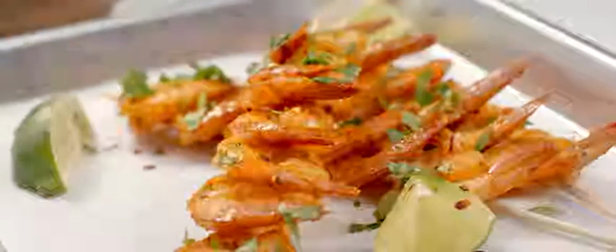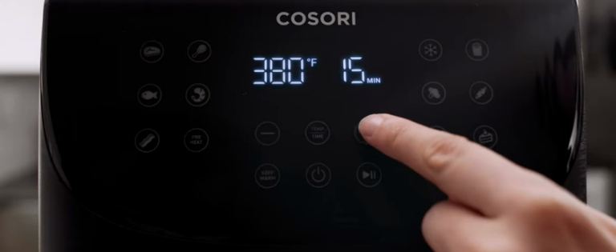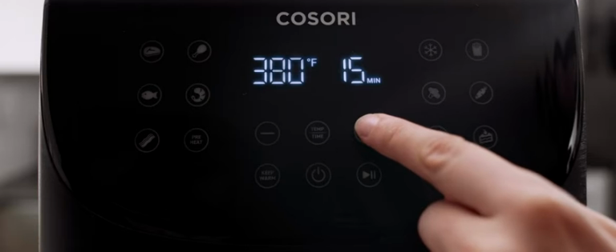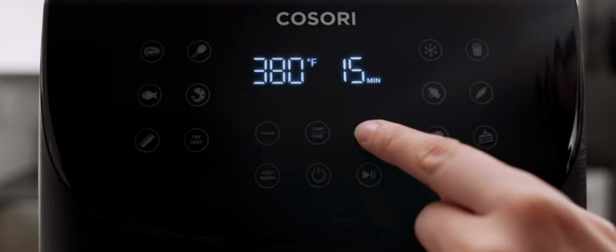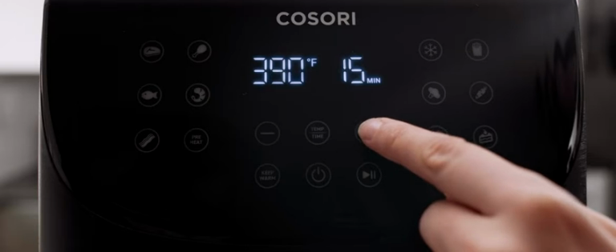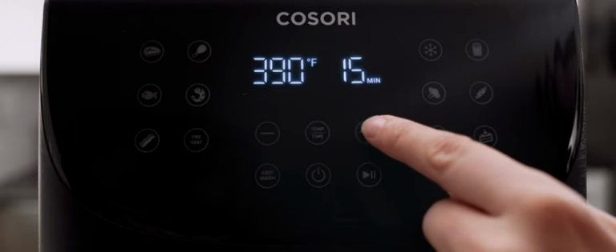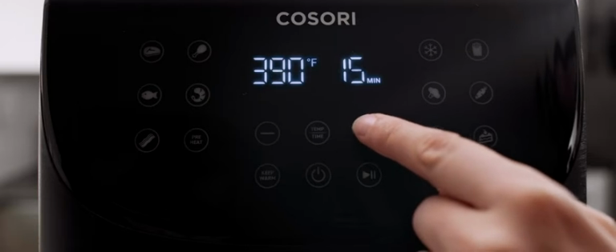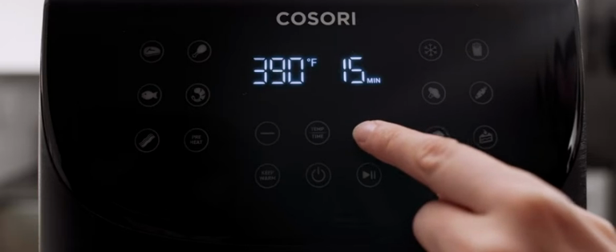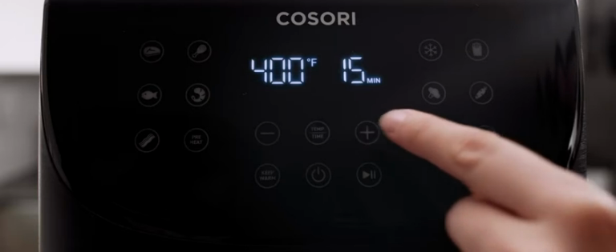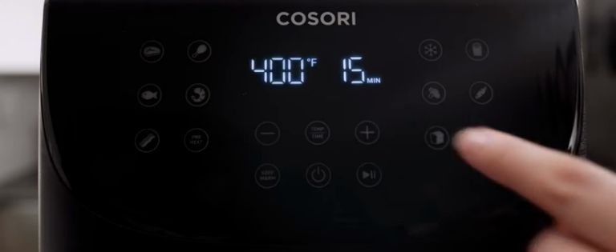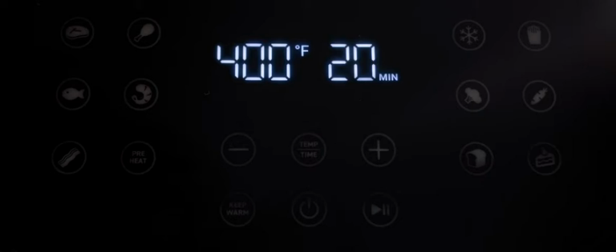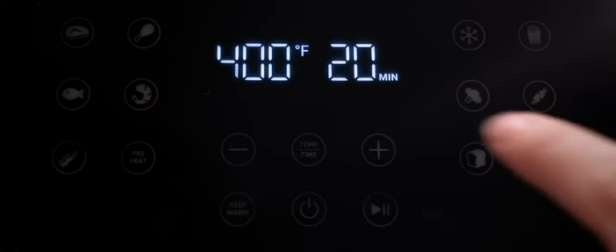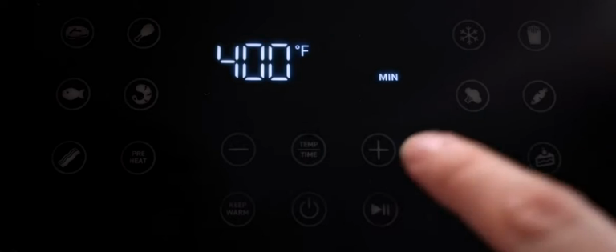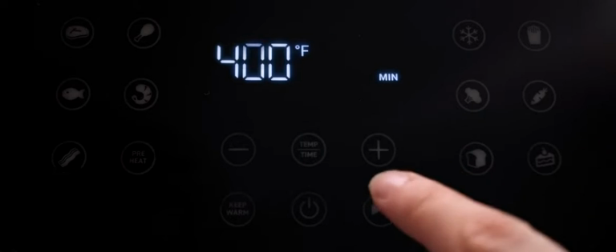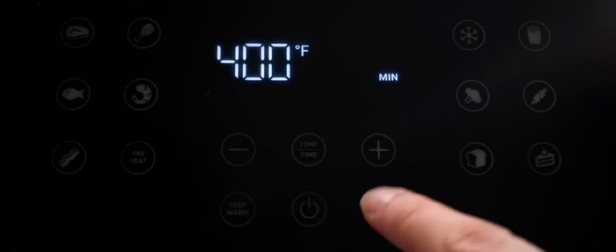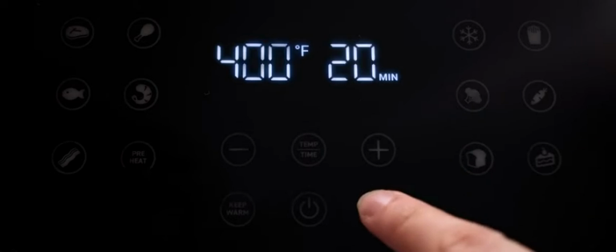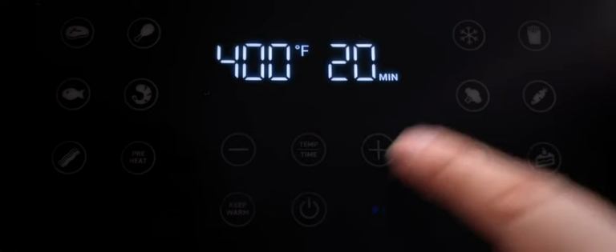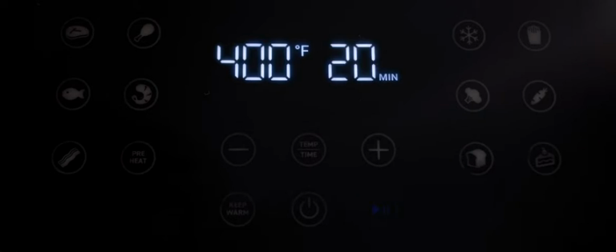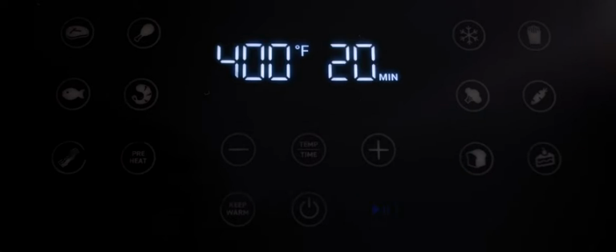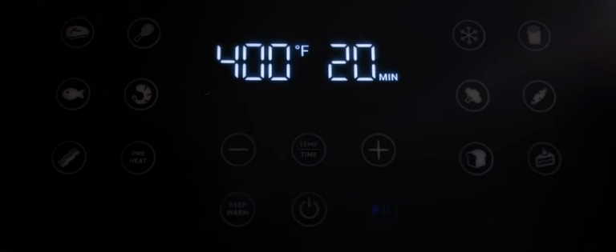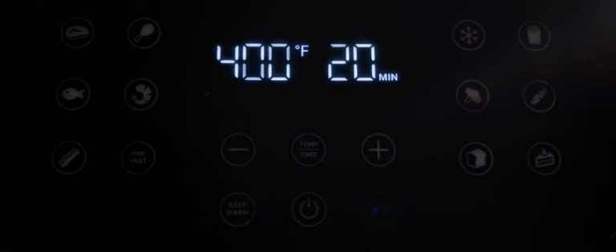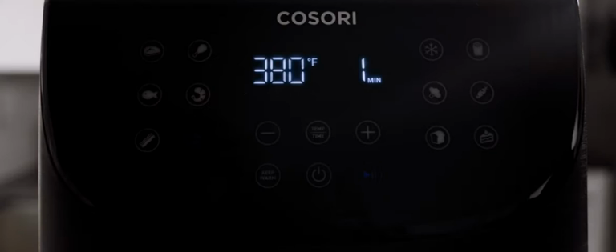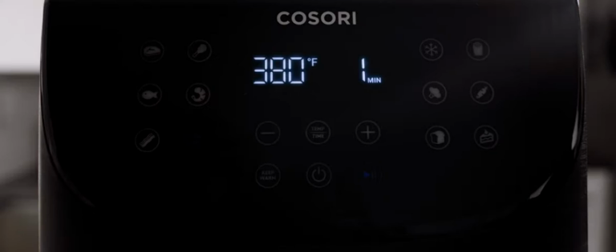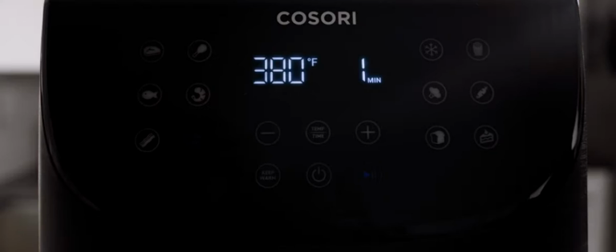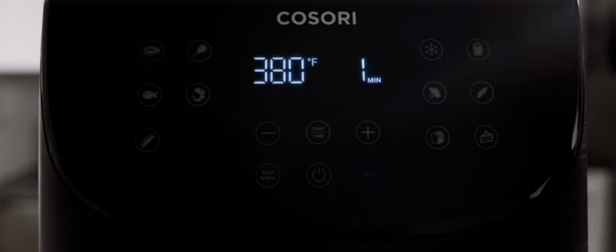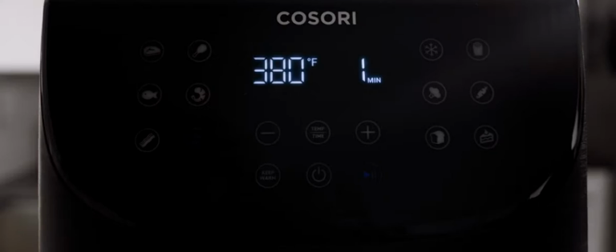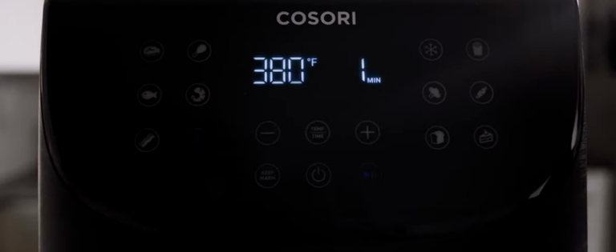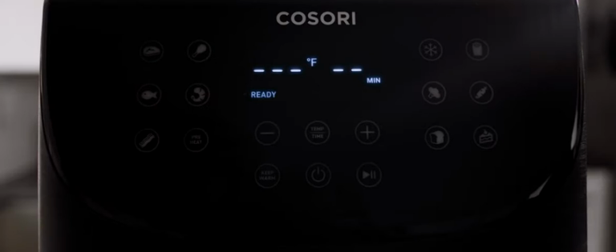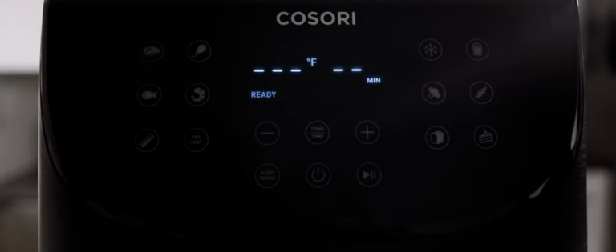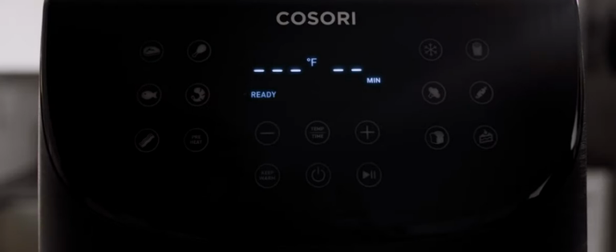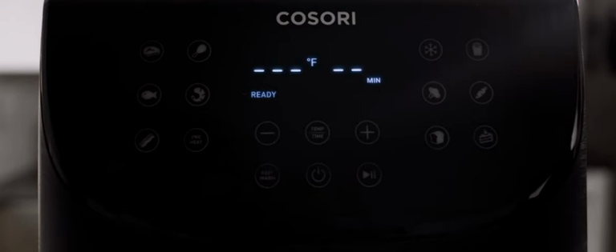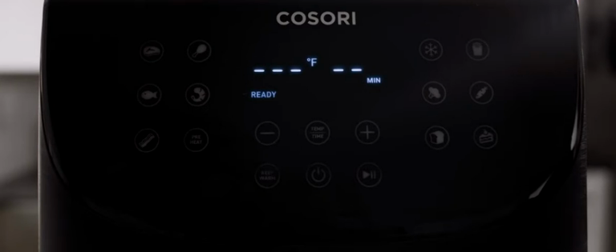Once you've set your temperature, press start. Once preheating is done, you'll hear three beeps.